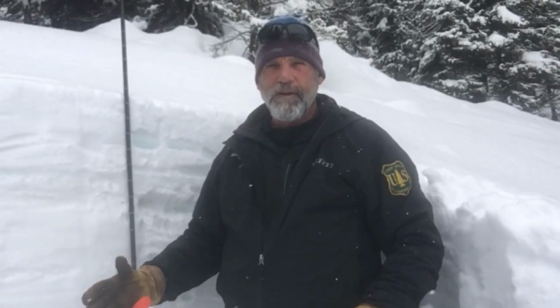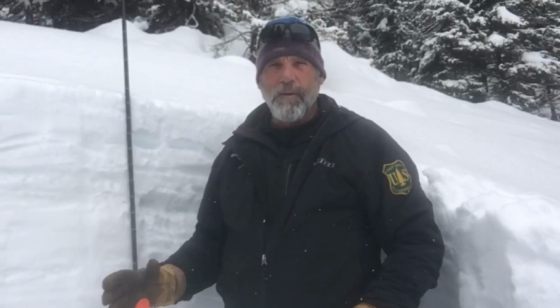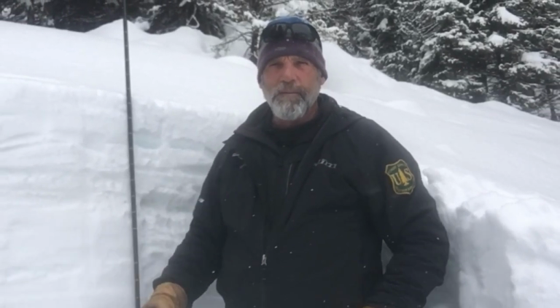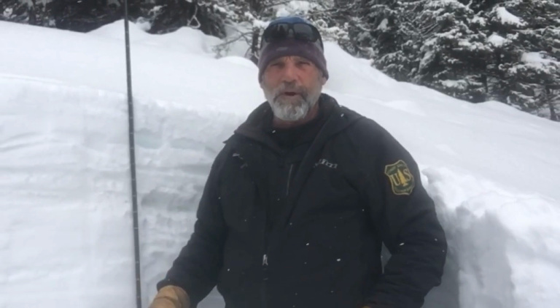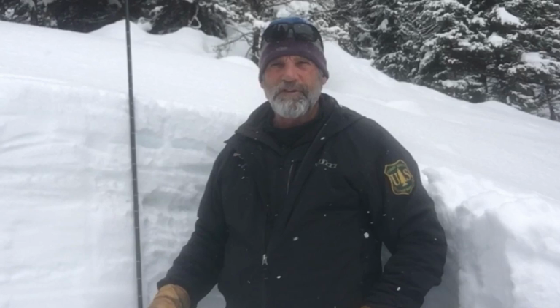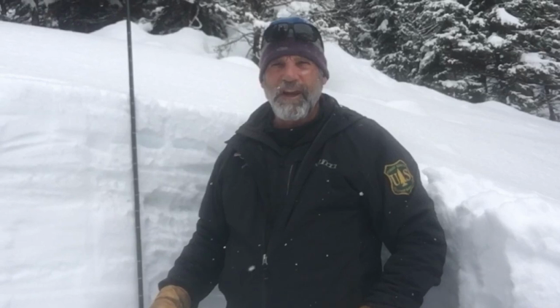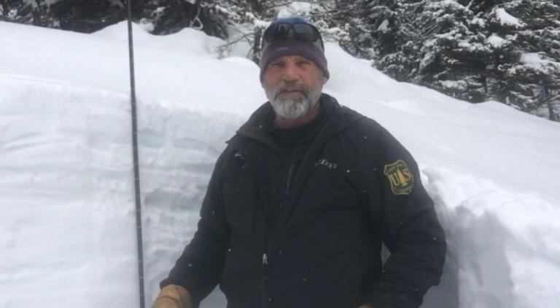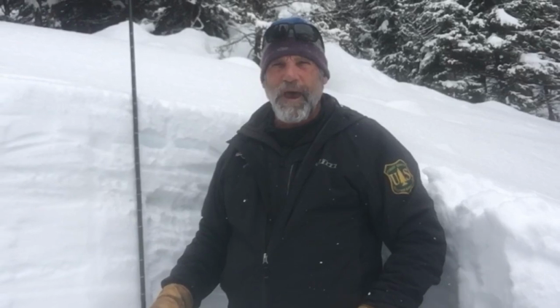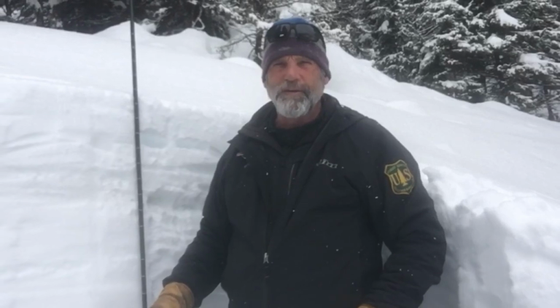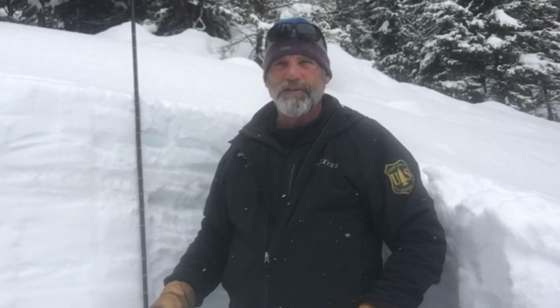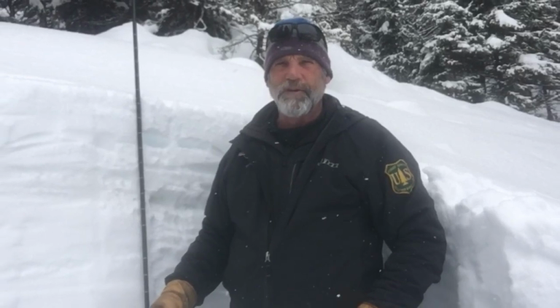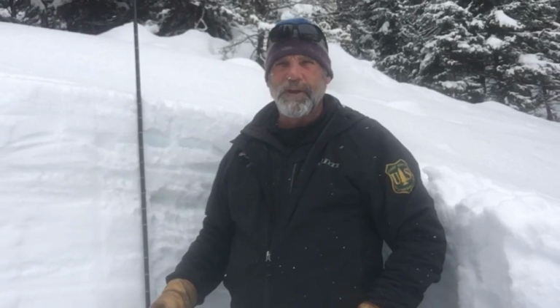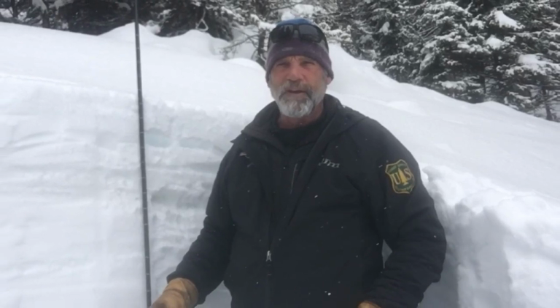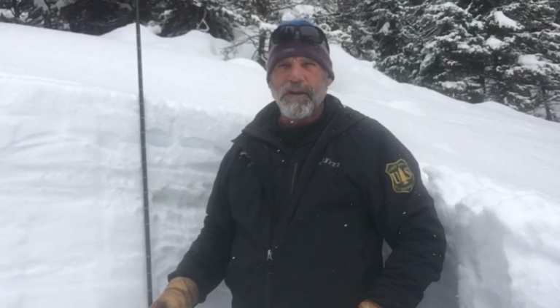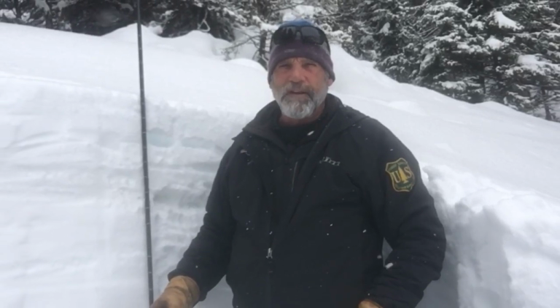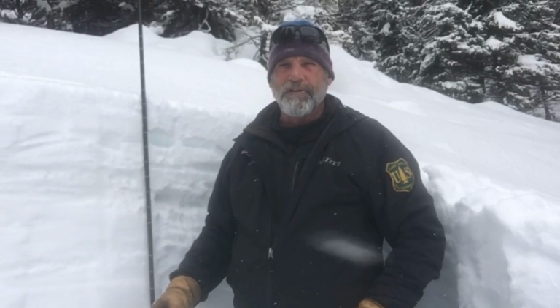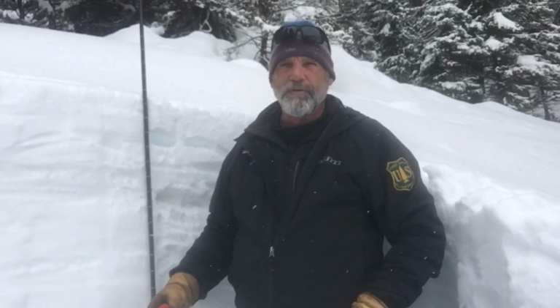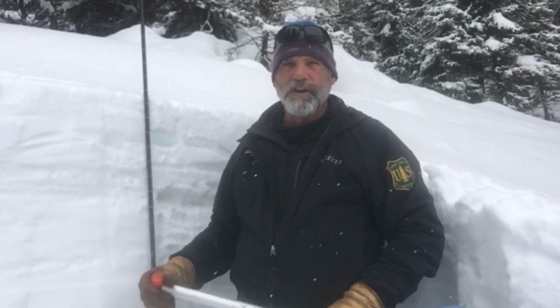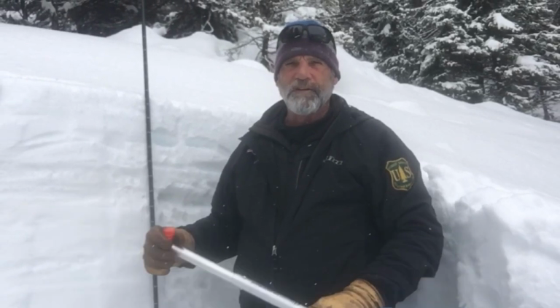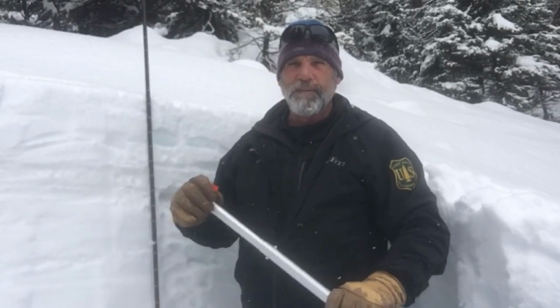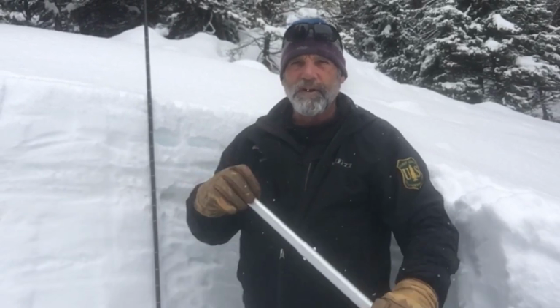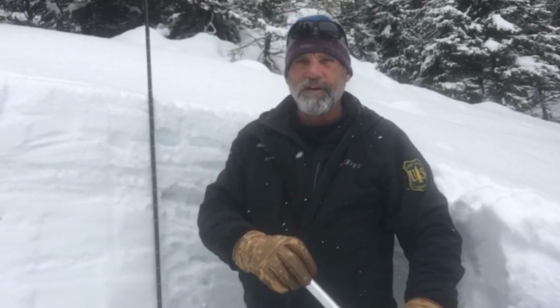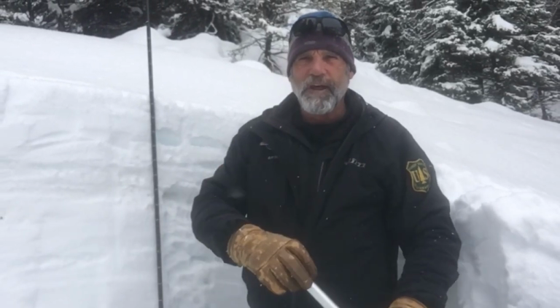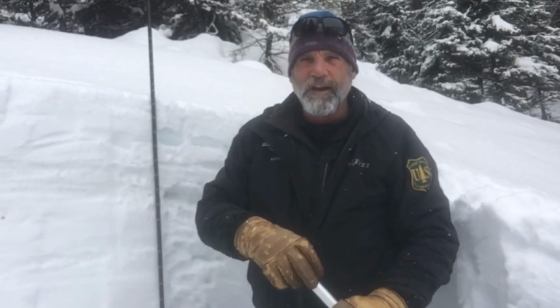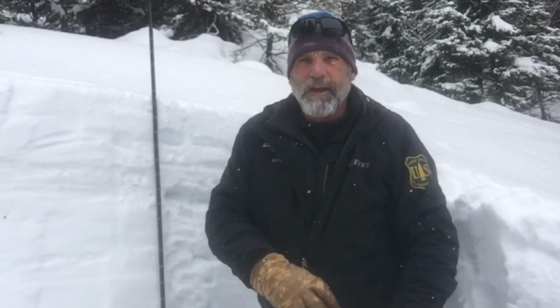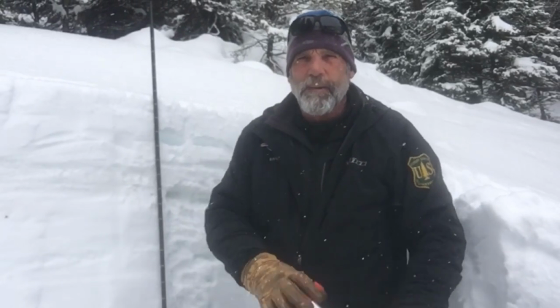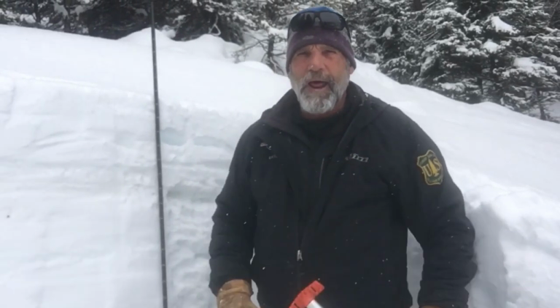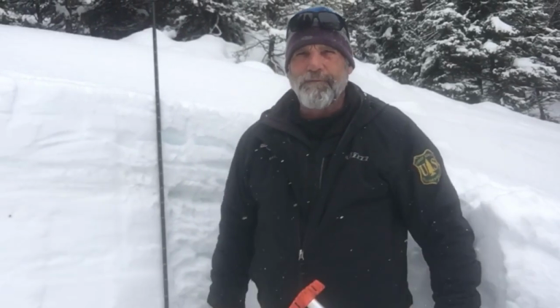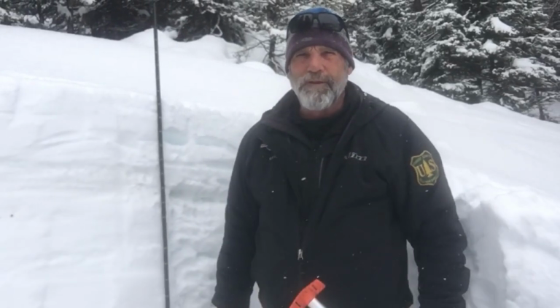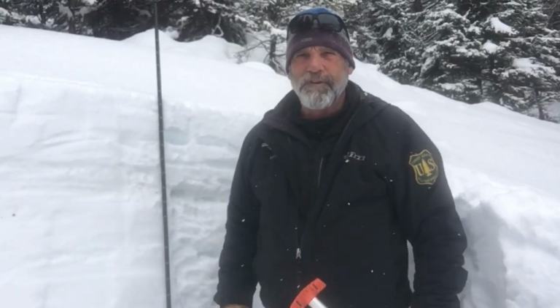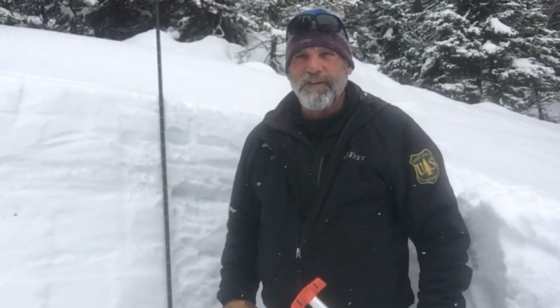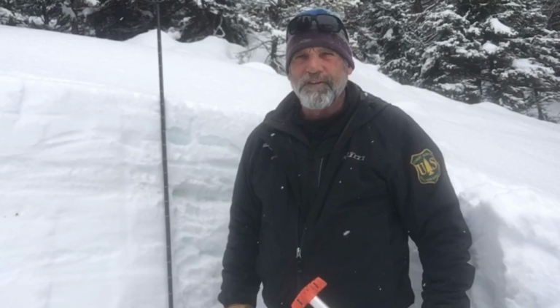You might want to change the batteries in your beacon. This is a really good time of year to do that, about halfway through the season.